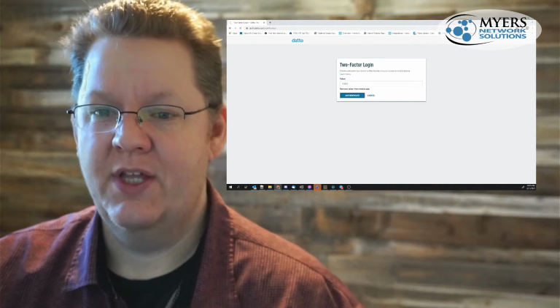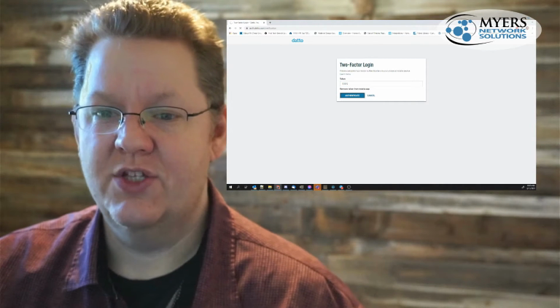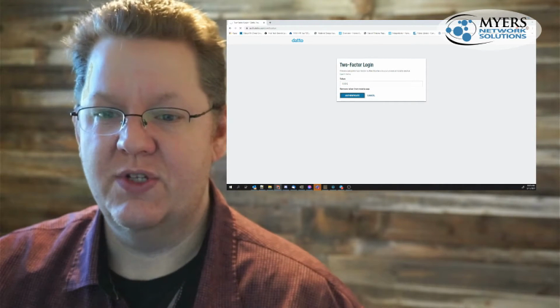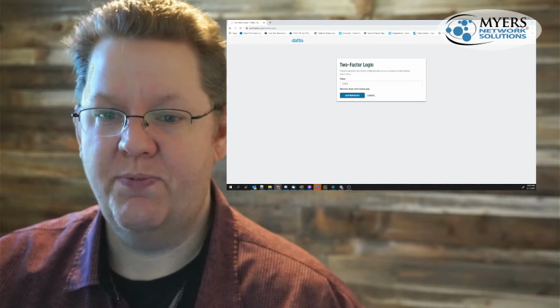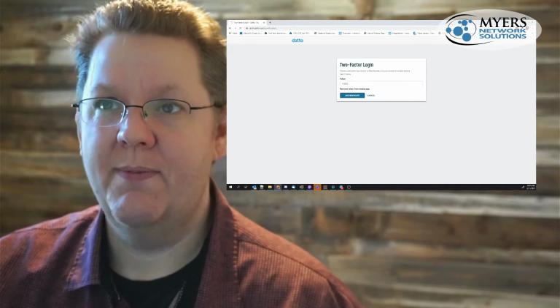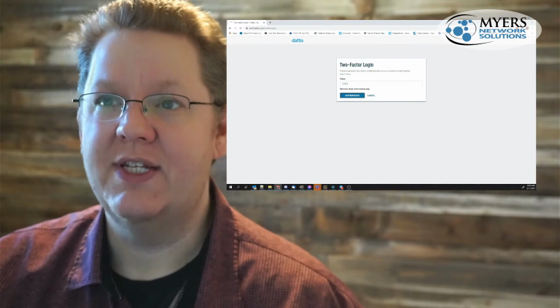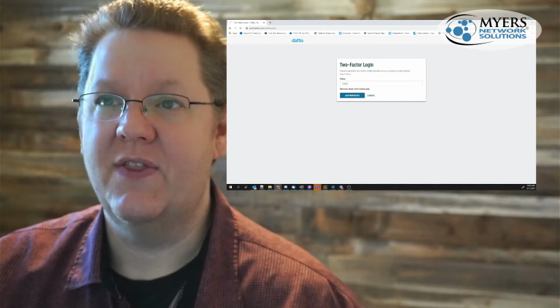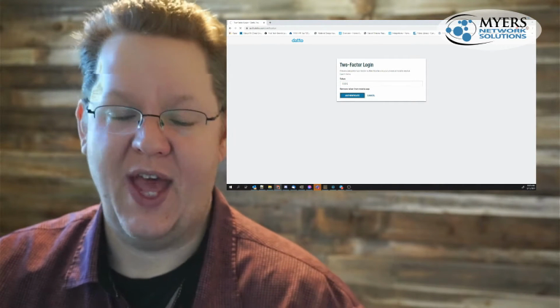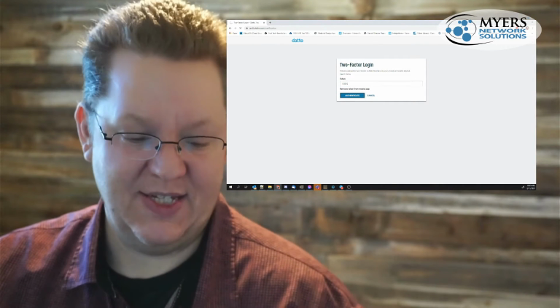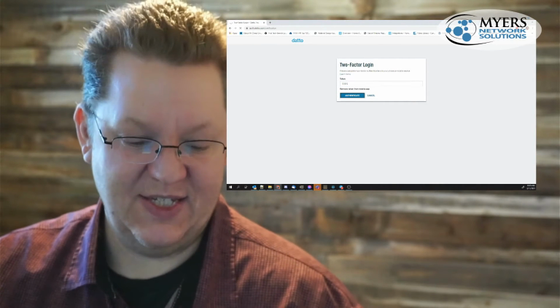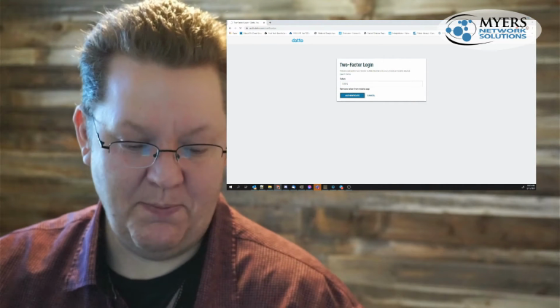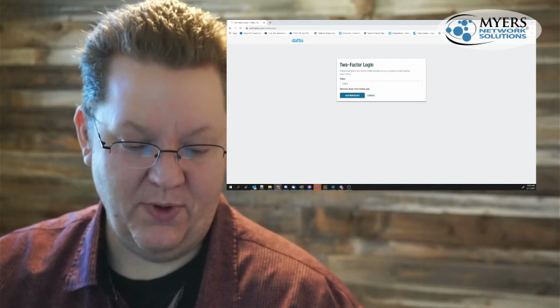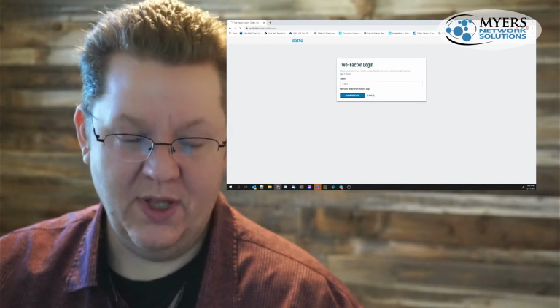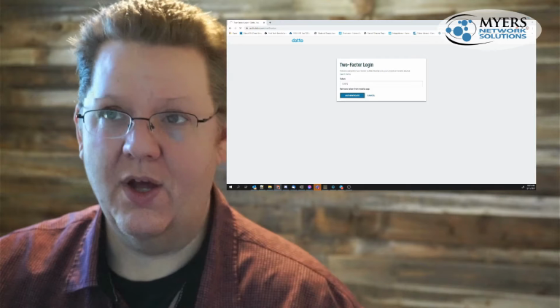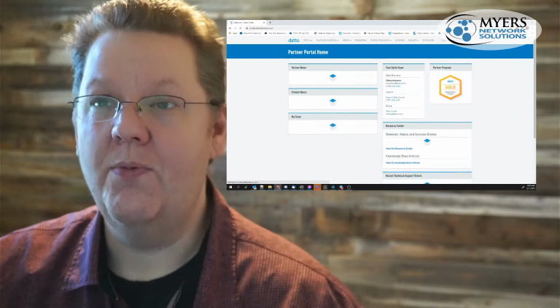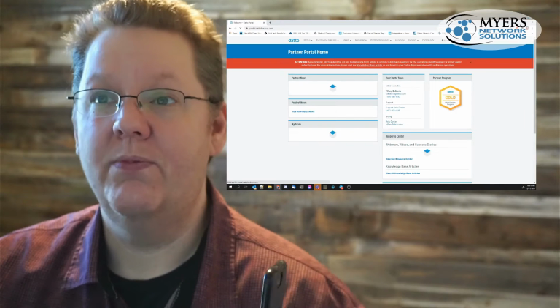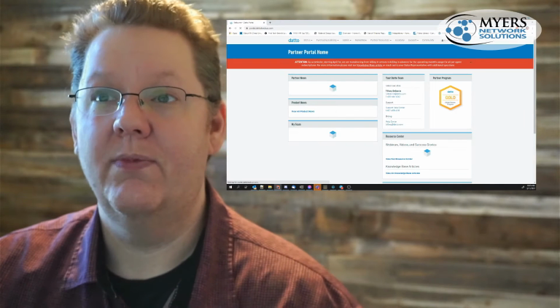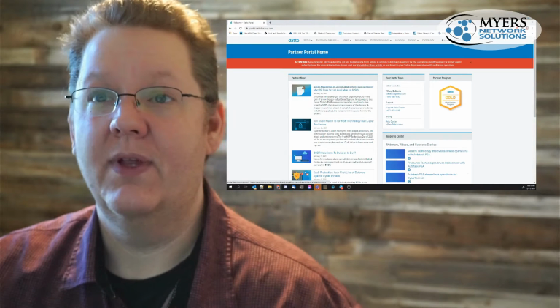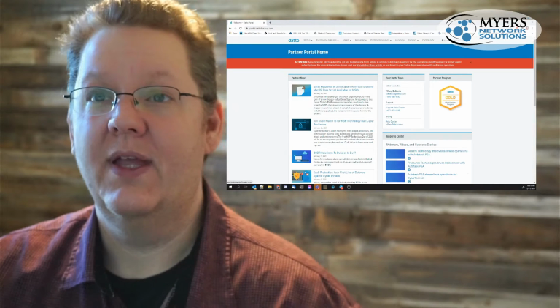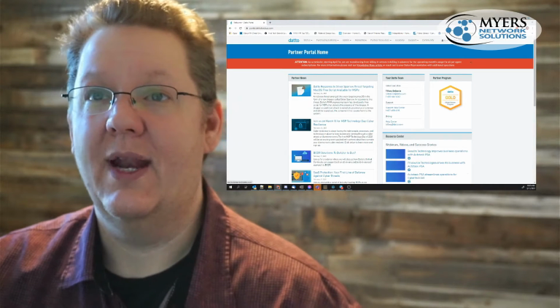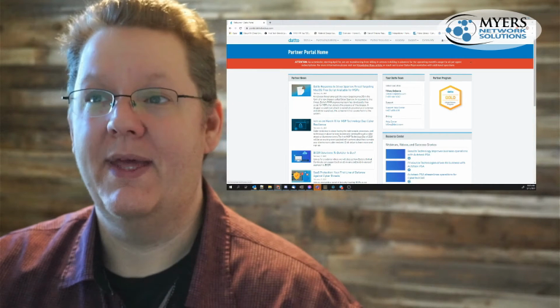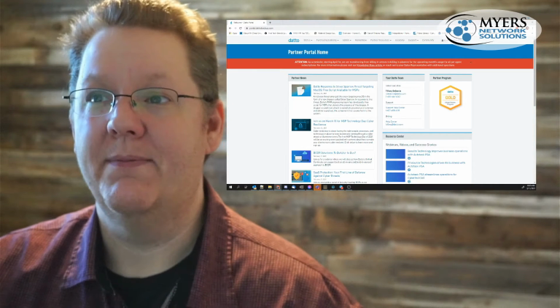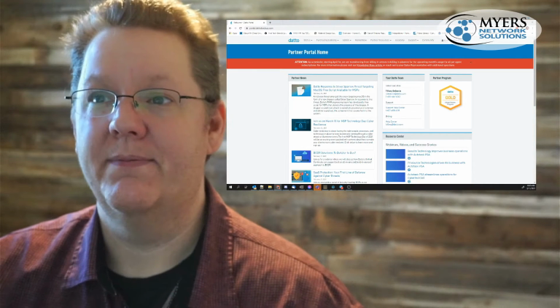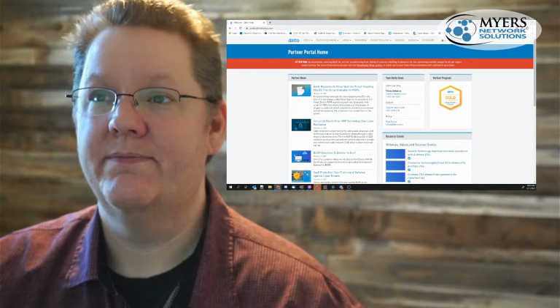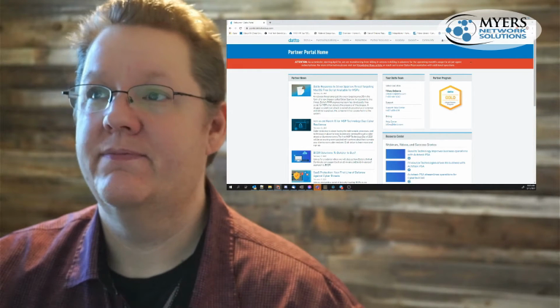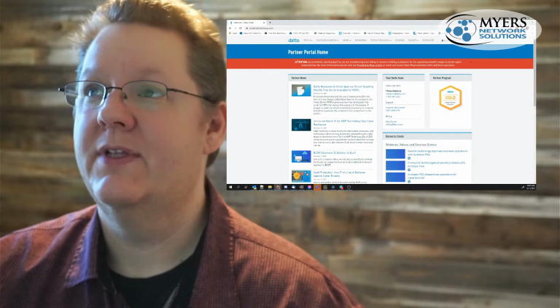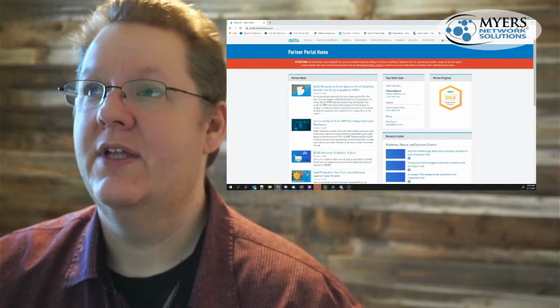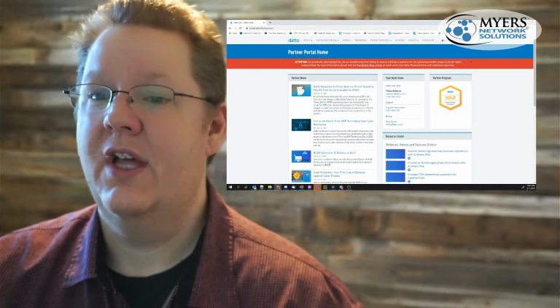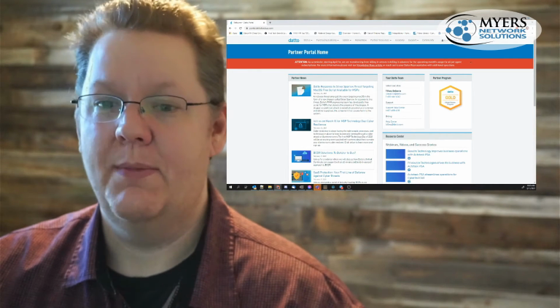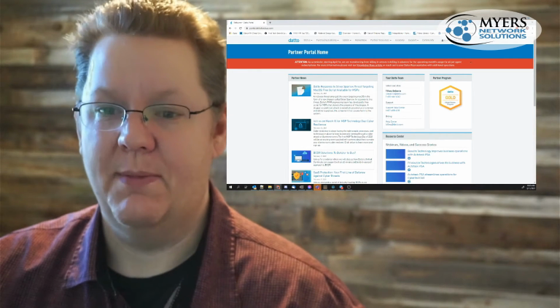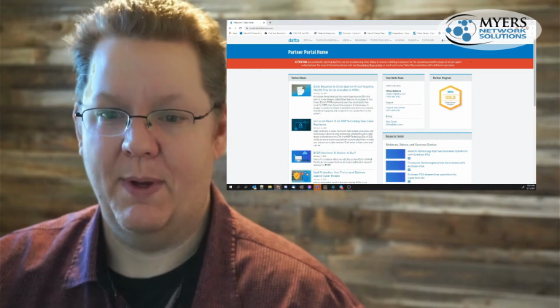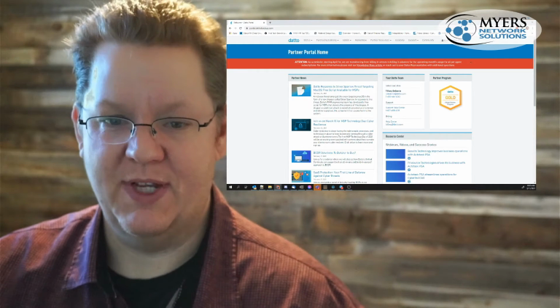So it's pretty much that simple — and I'm in. I'm in my website. You see how that works.